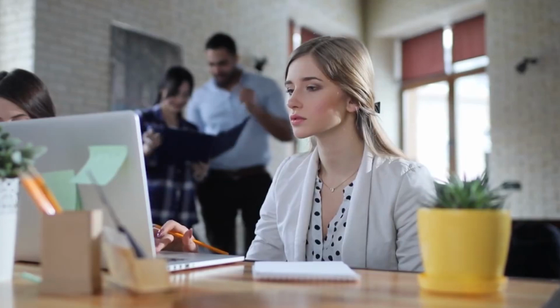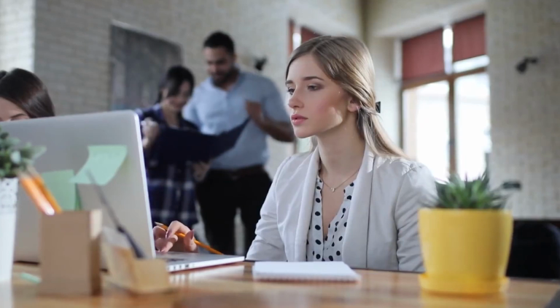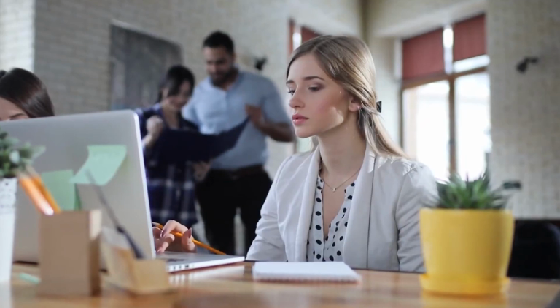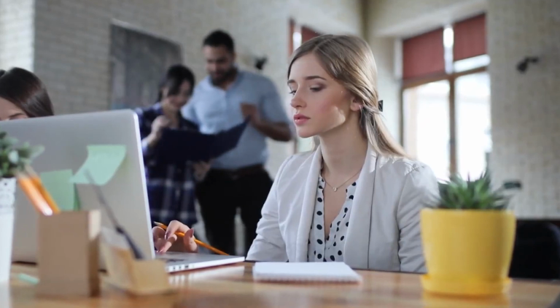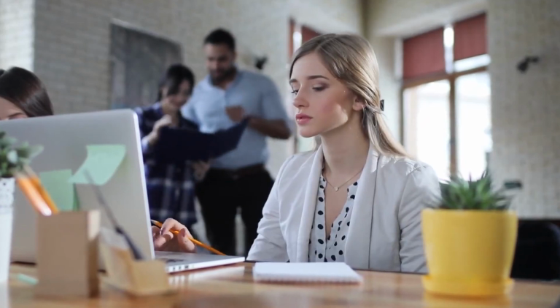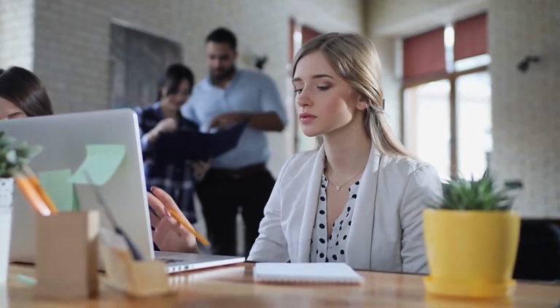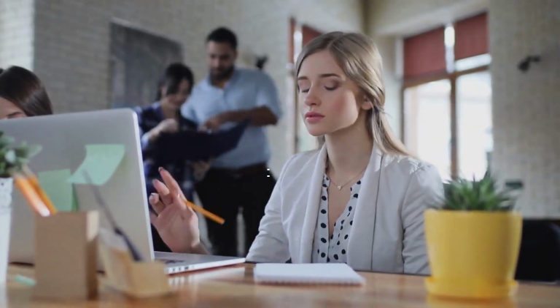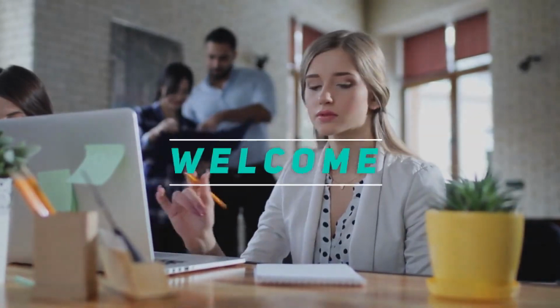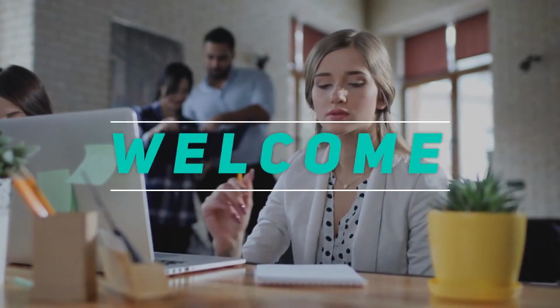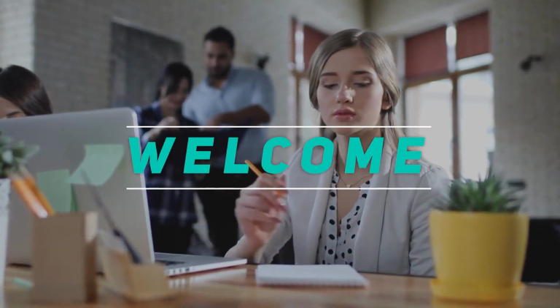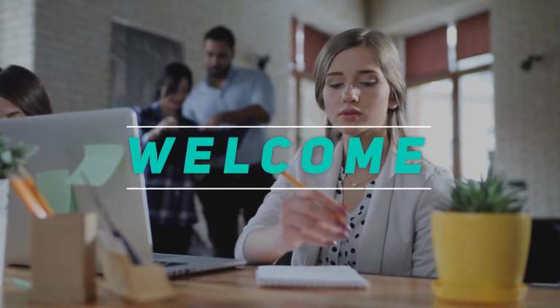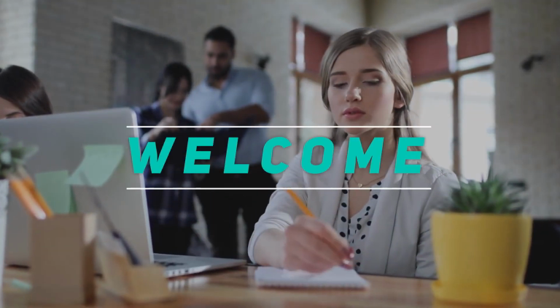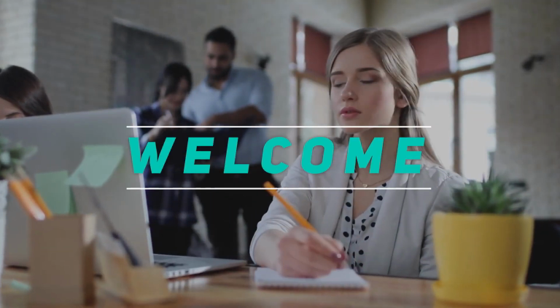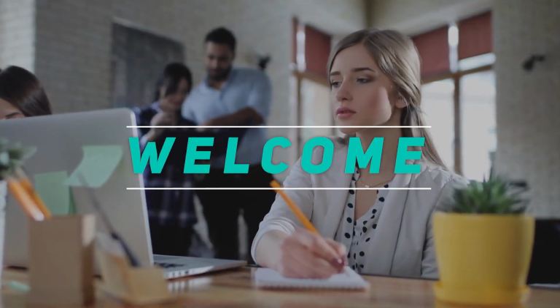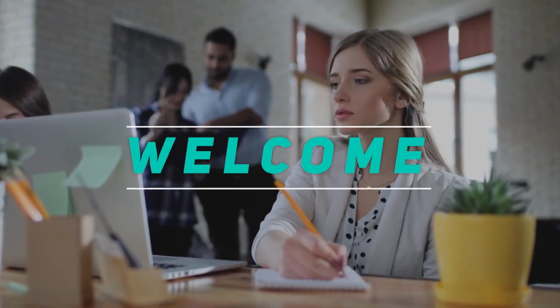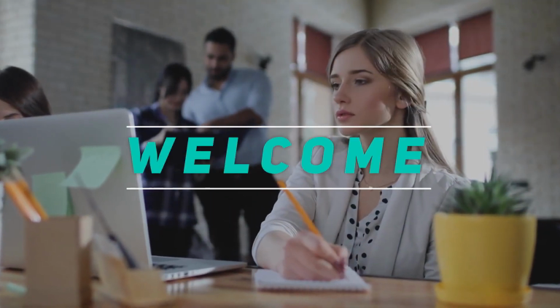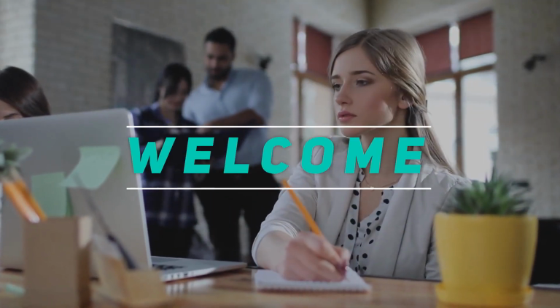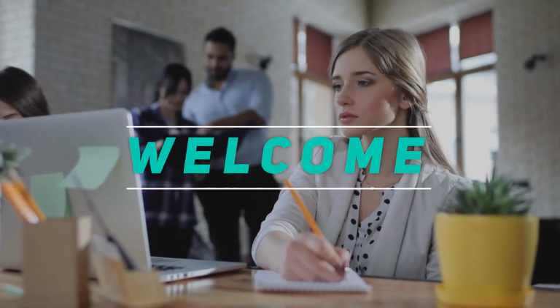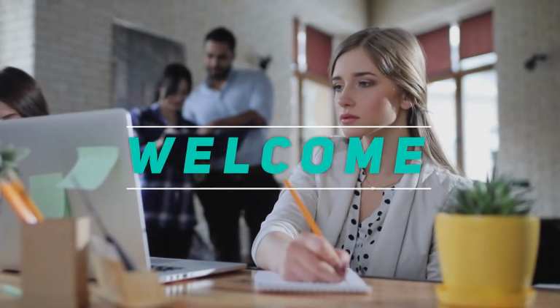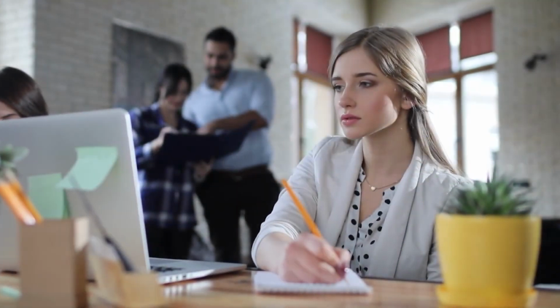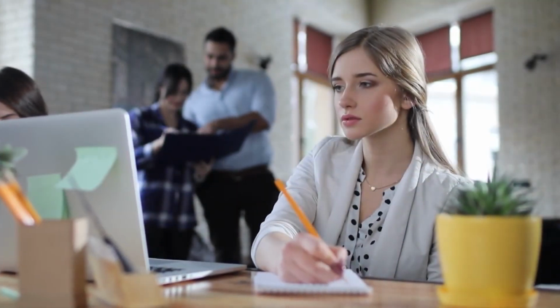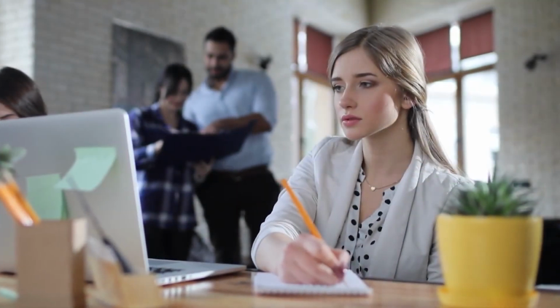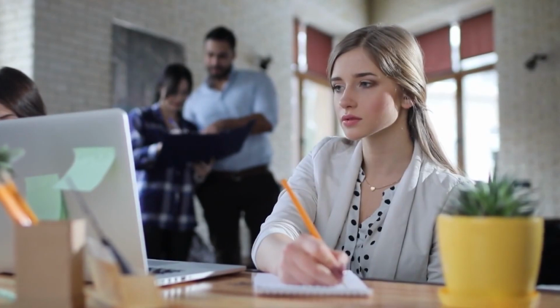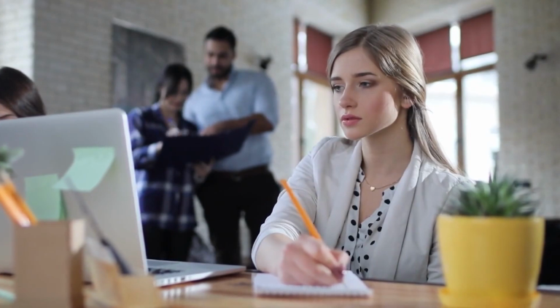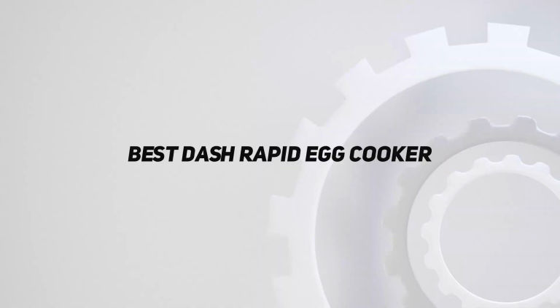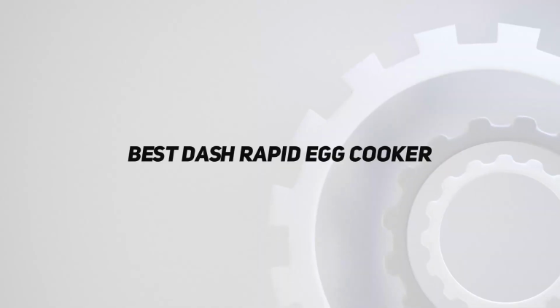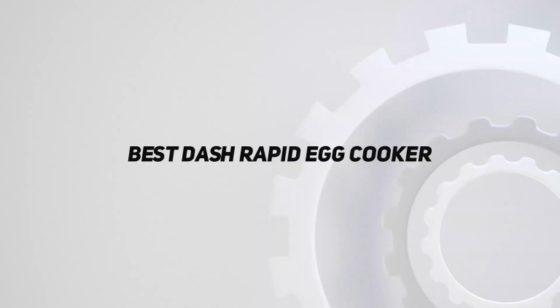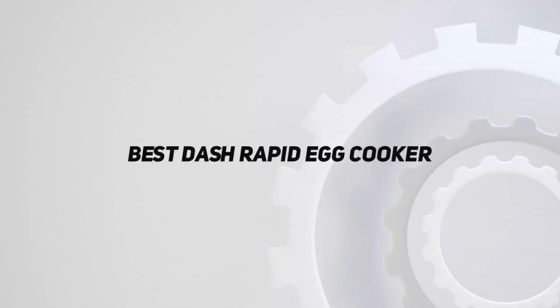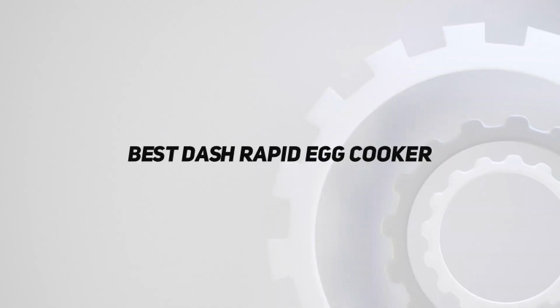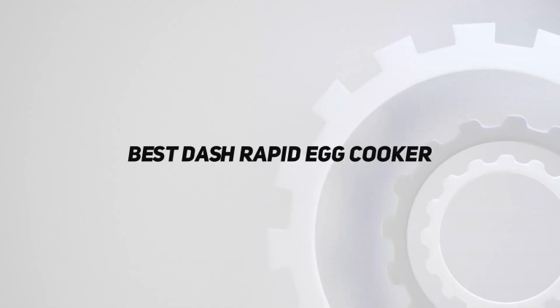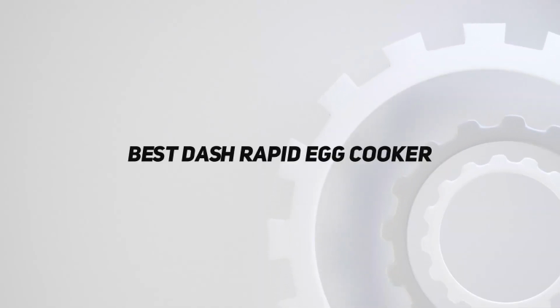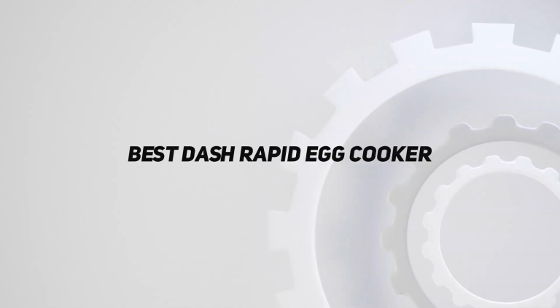Hey, welcome back to my channel. In this video, I'm gonna talk about the top 5 best Dash Rapid Egg Cookers.